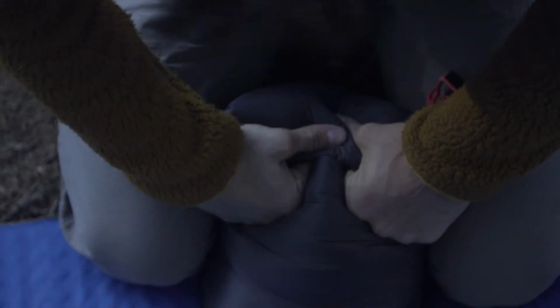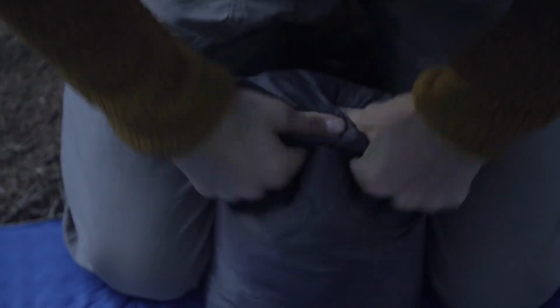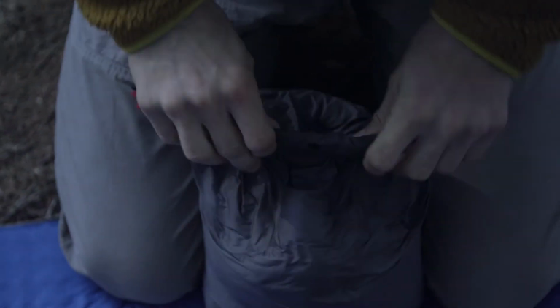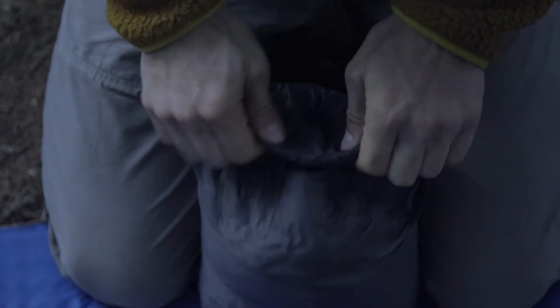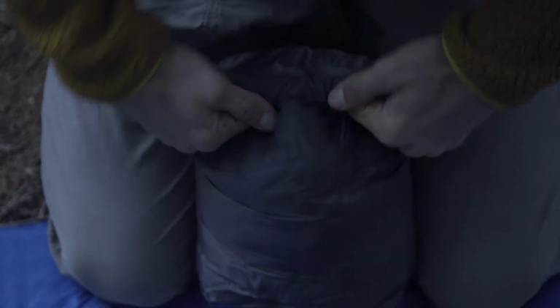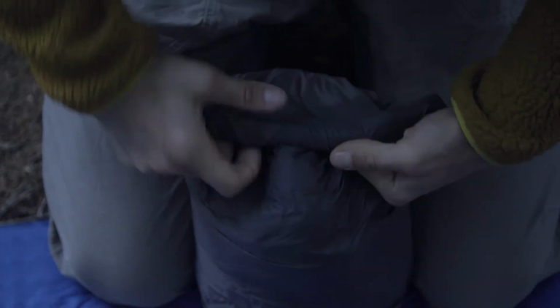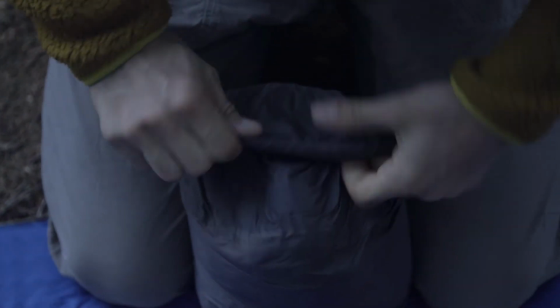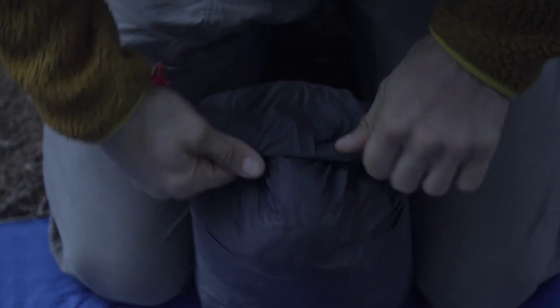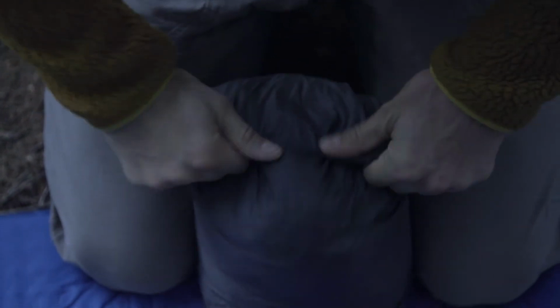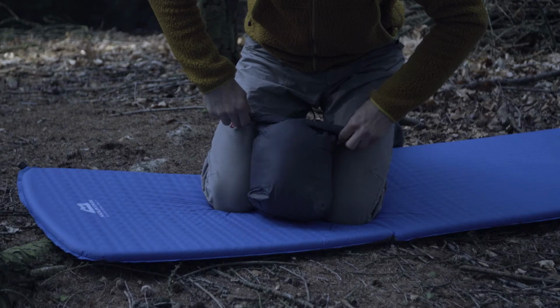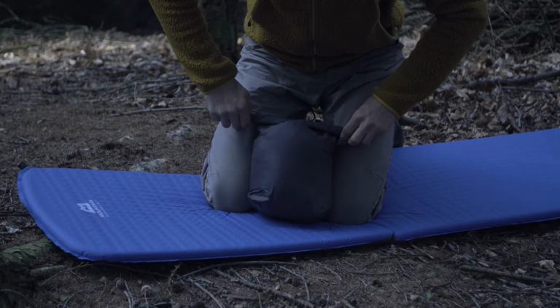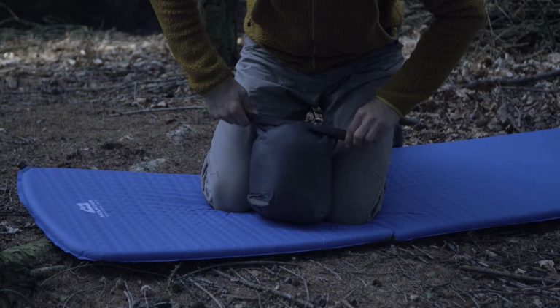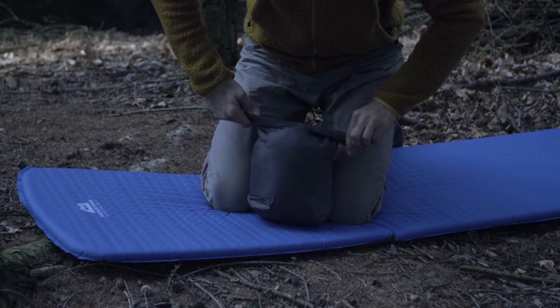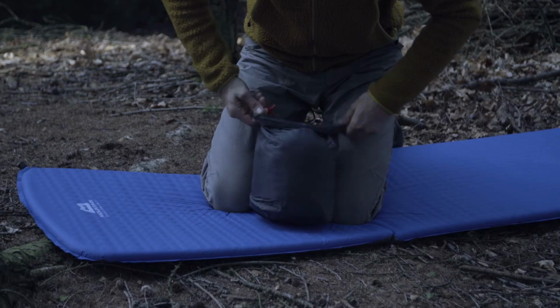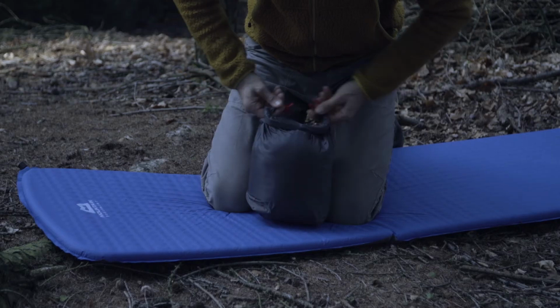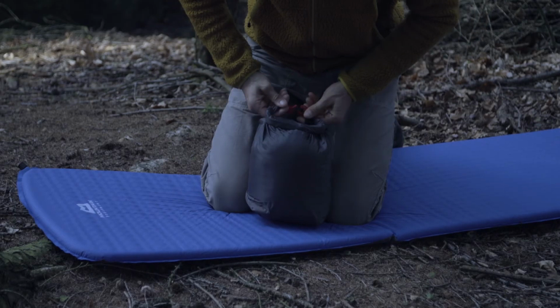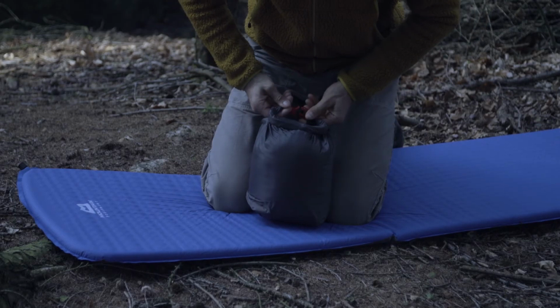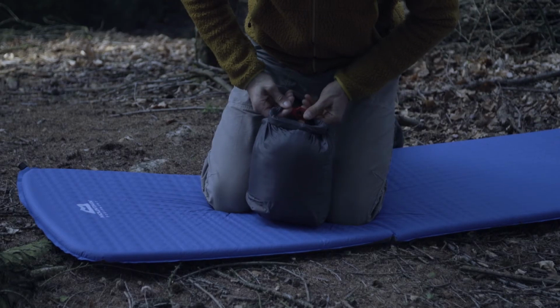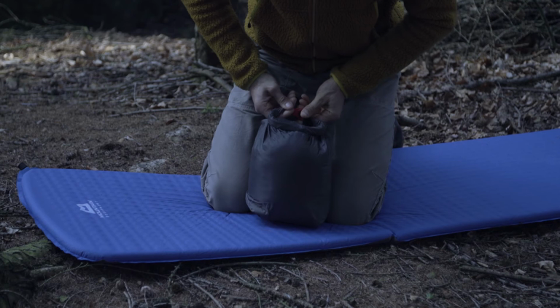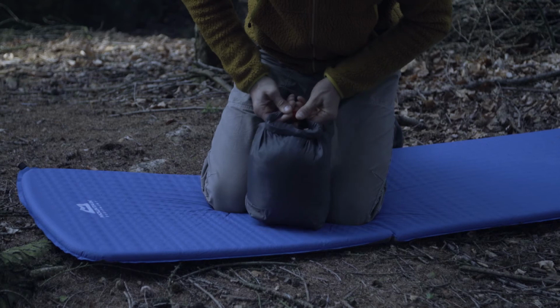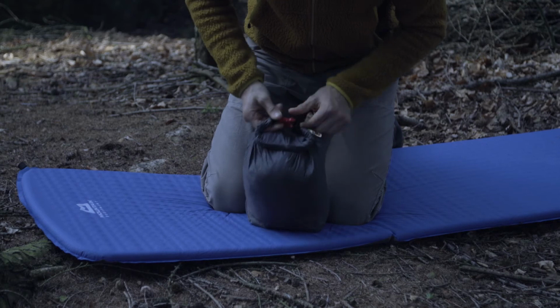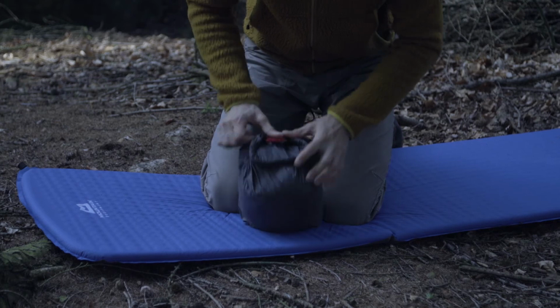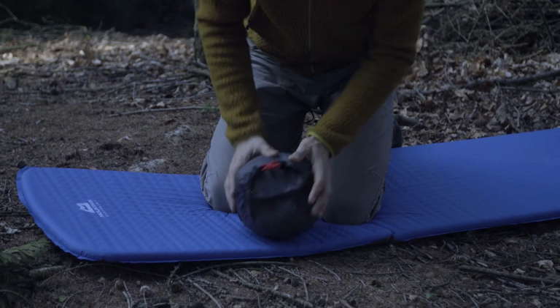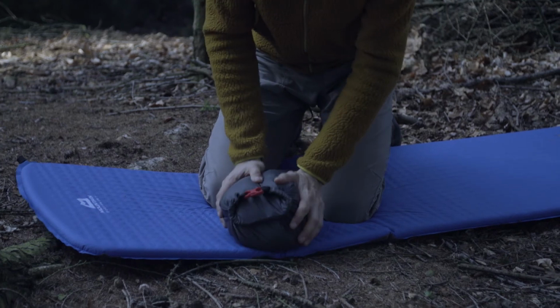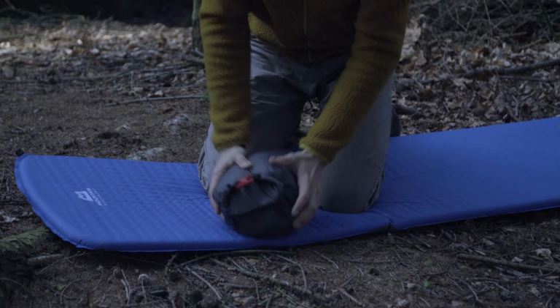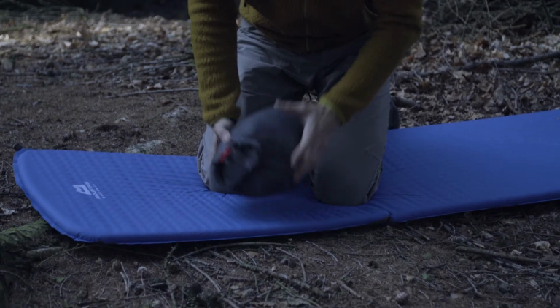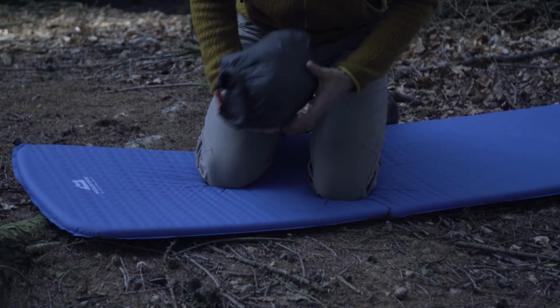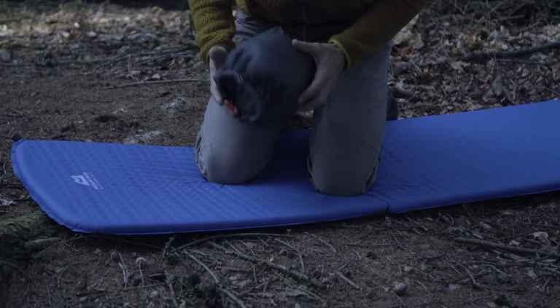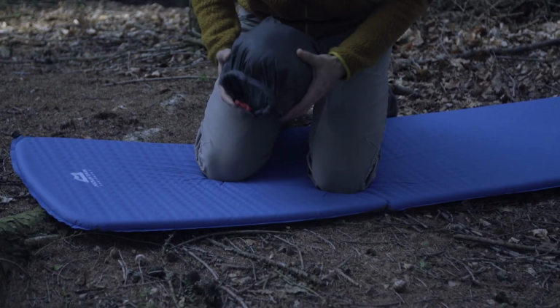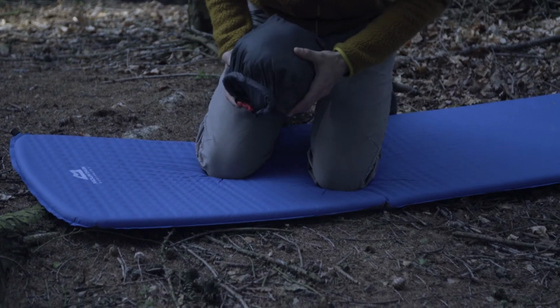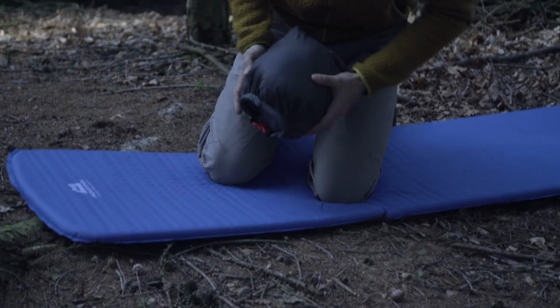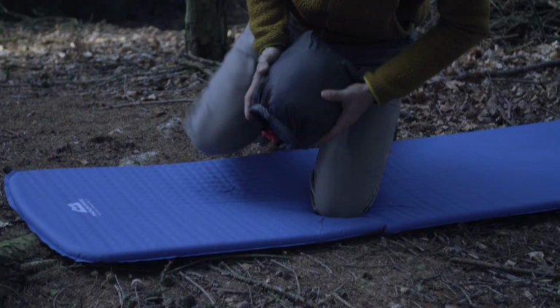Essentially we have a very thermally efficient bag, but more importantly a very comfortable bag to sleep in.